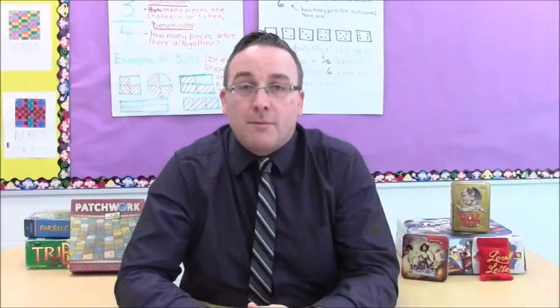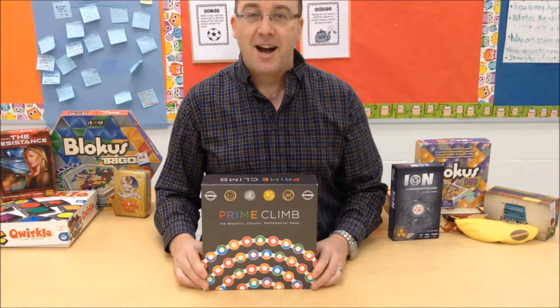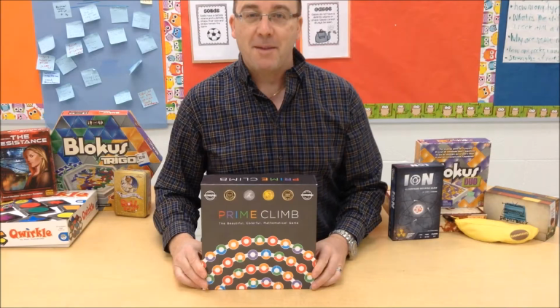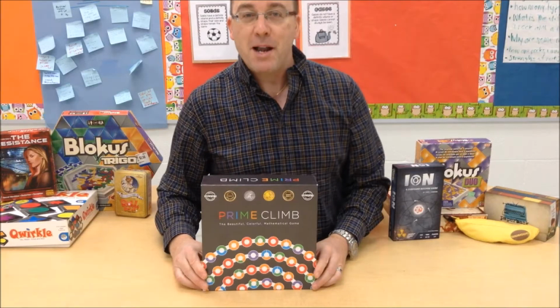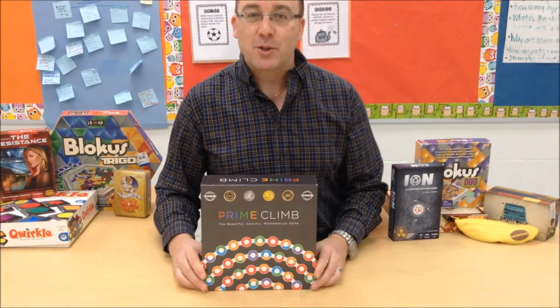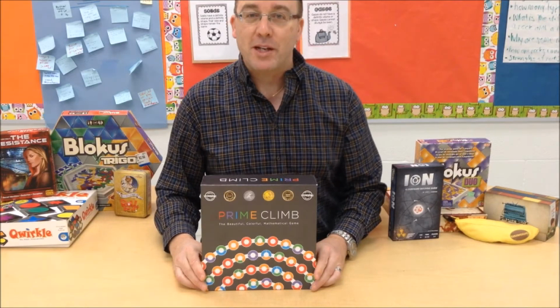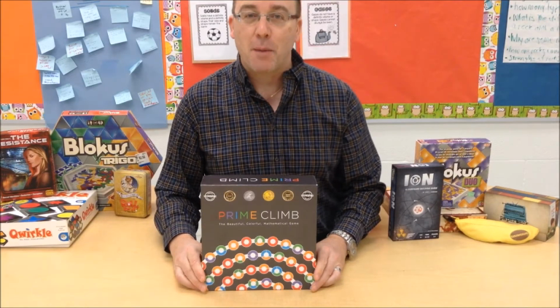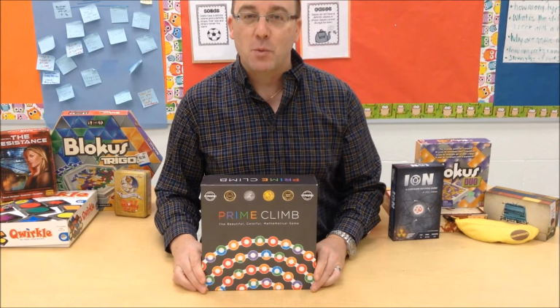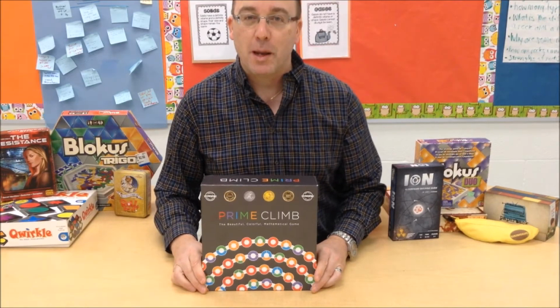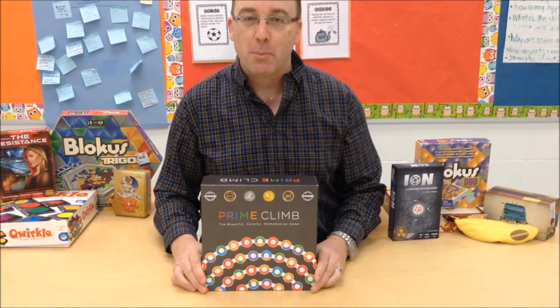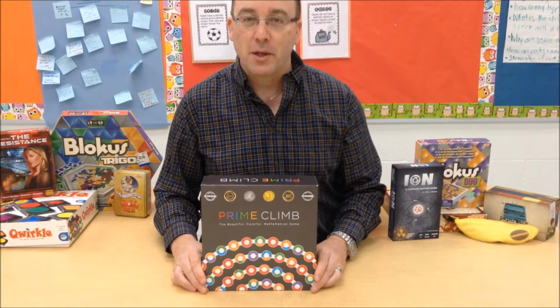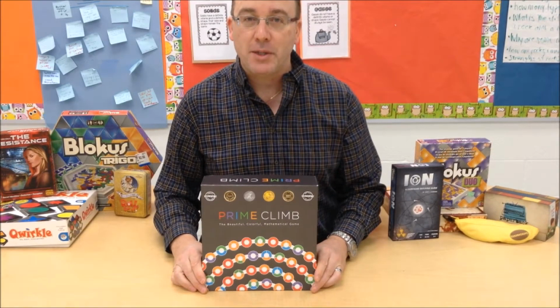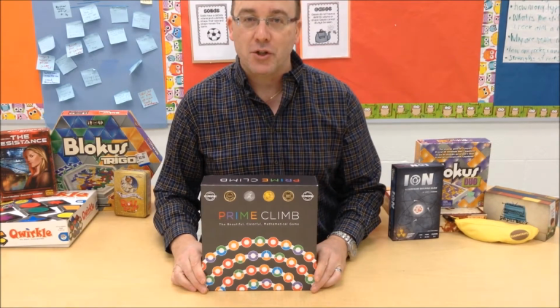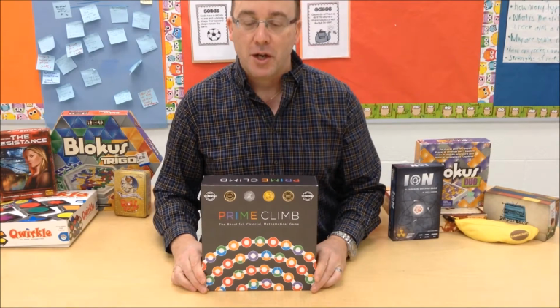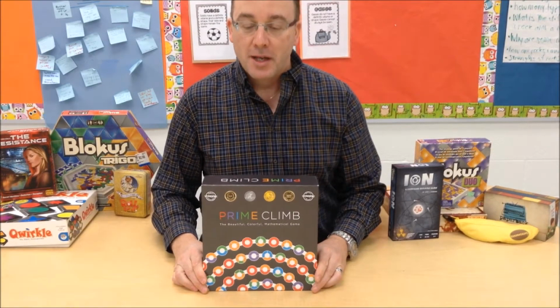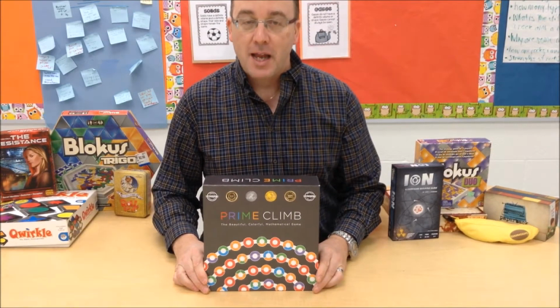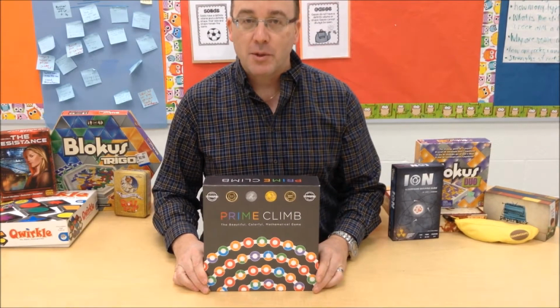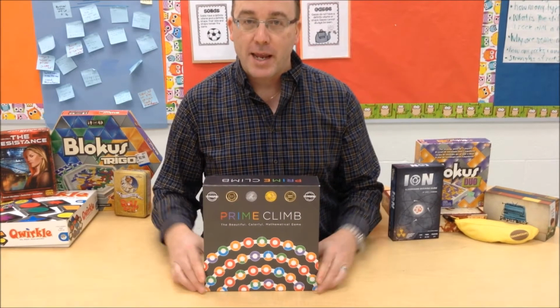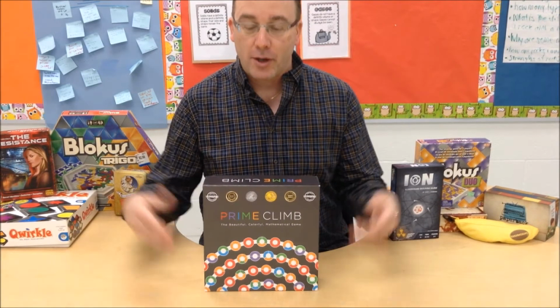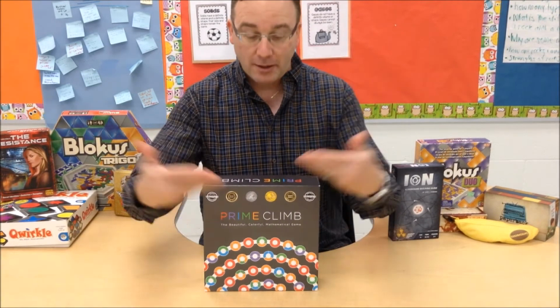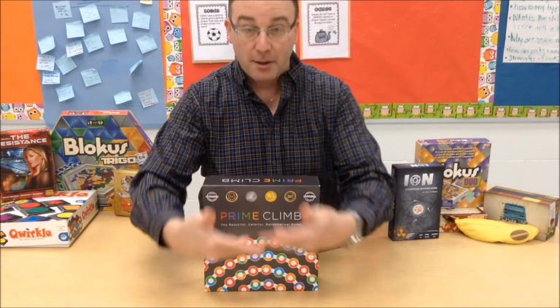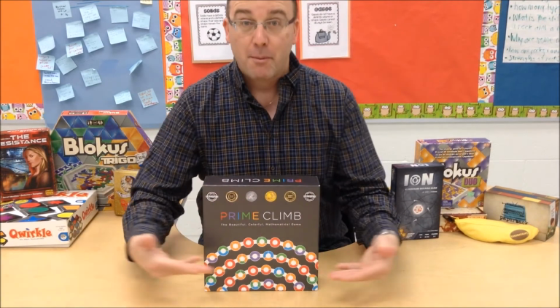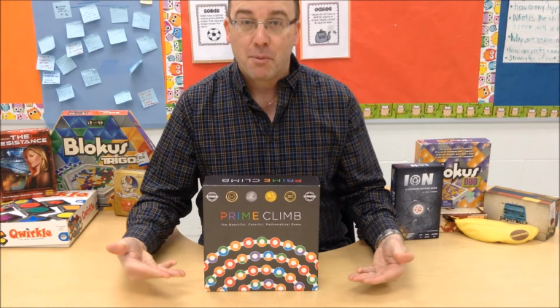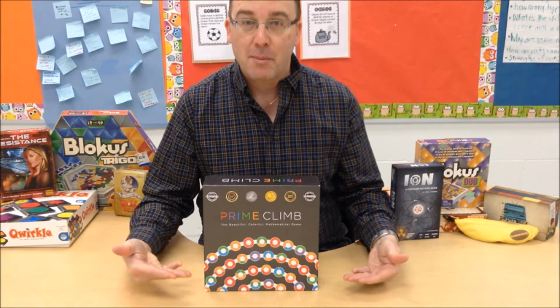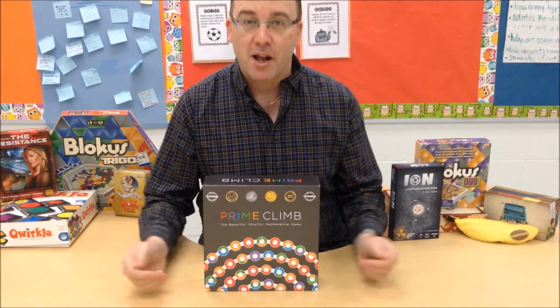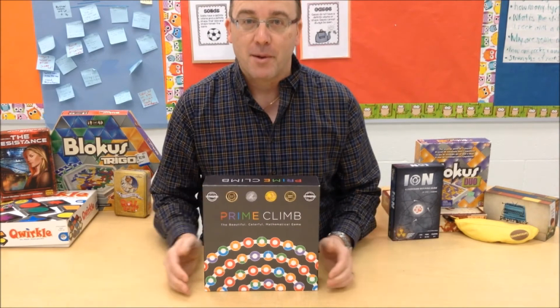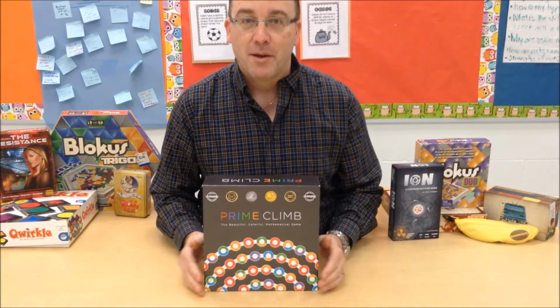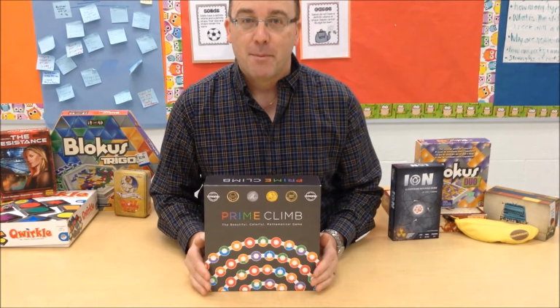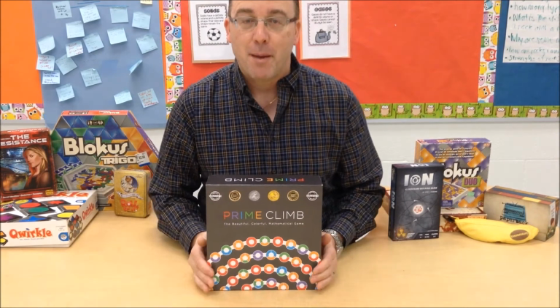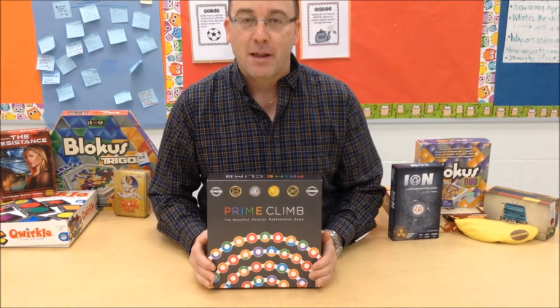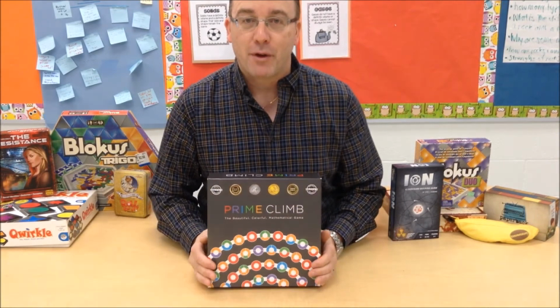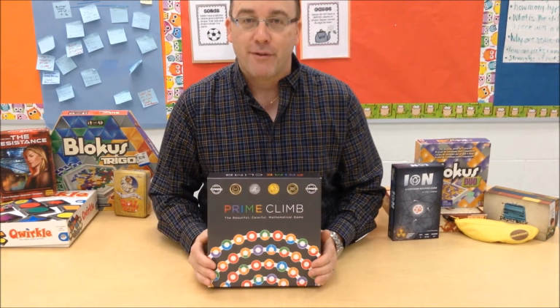Hi, my name is Craig Thompson-Wood. I'm the Board Game Teacher. Today we're taking a look at Prime Climb by Math for Love.